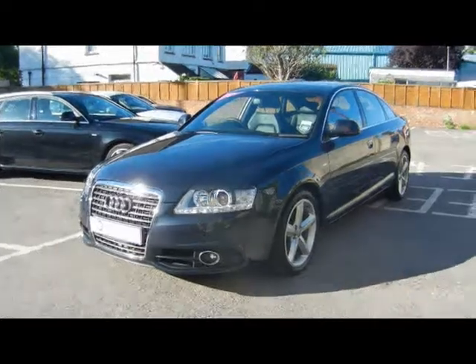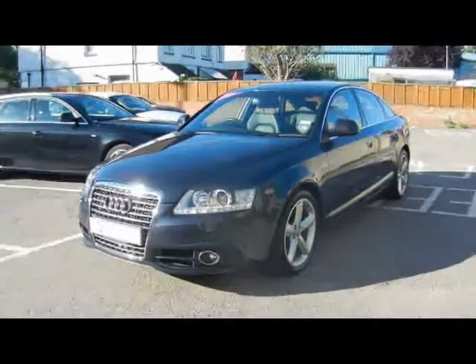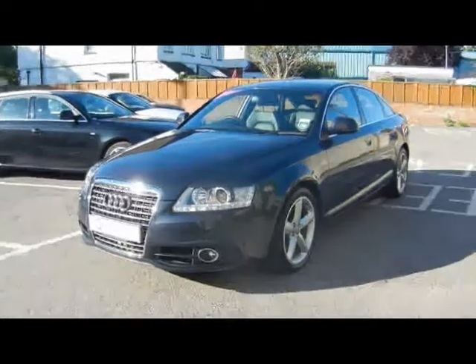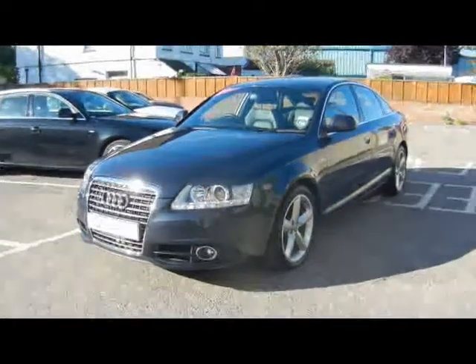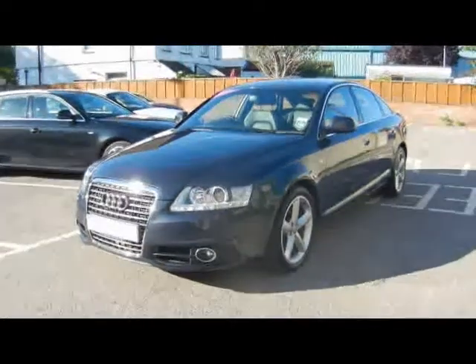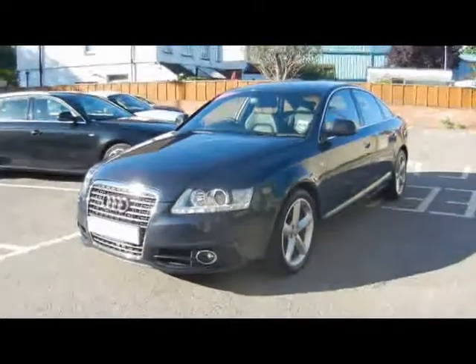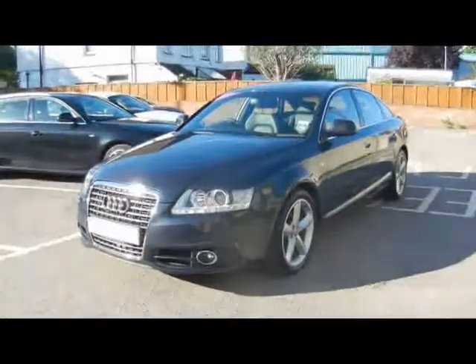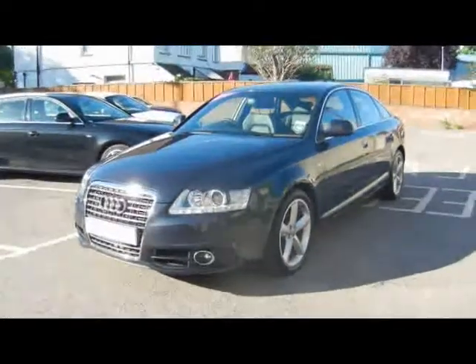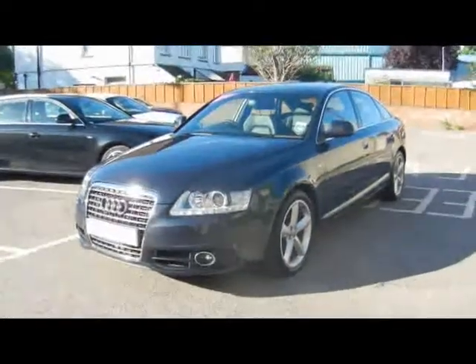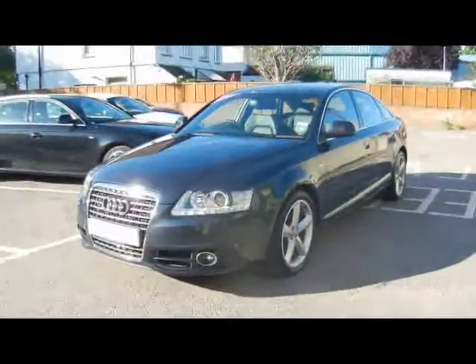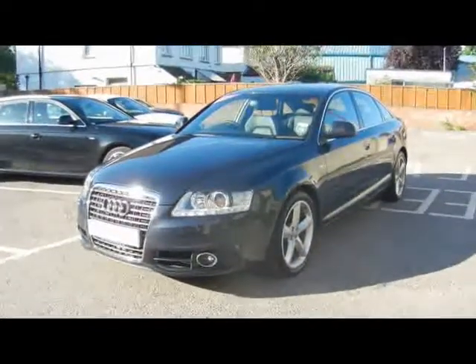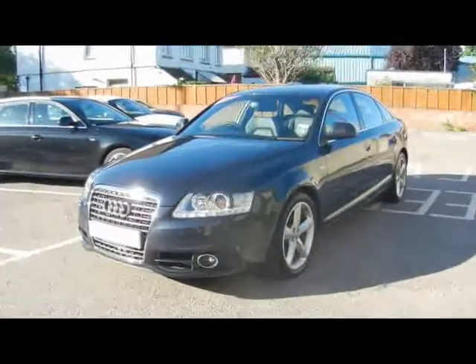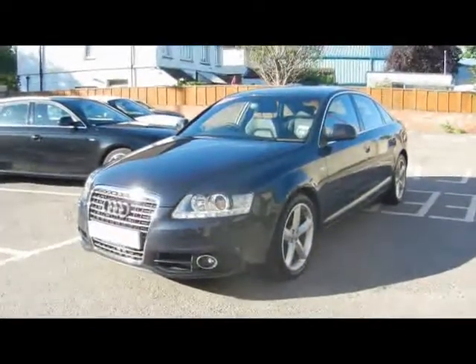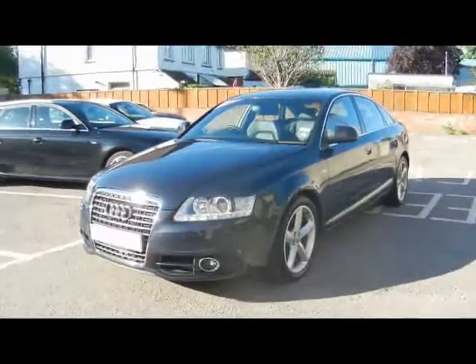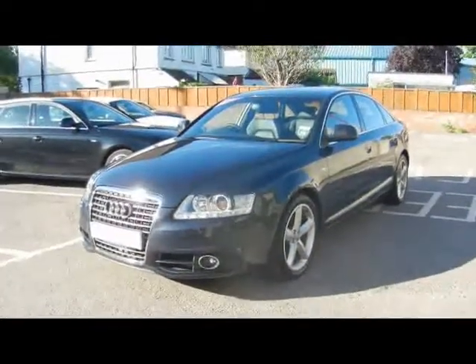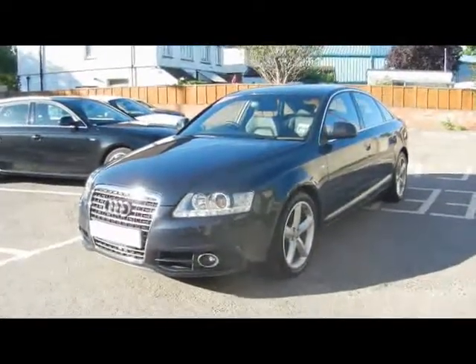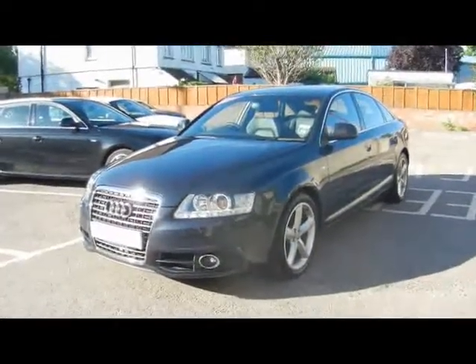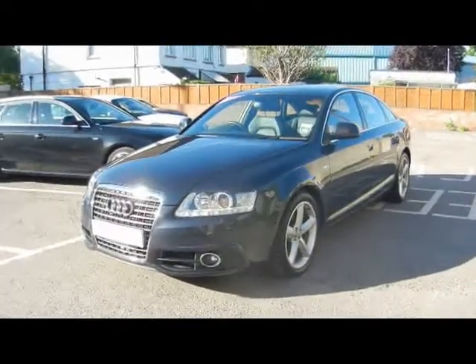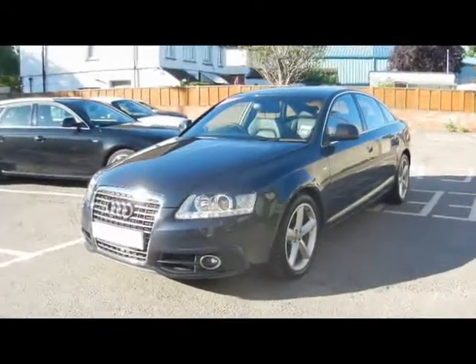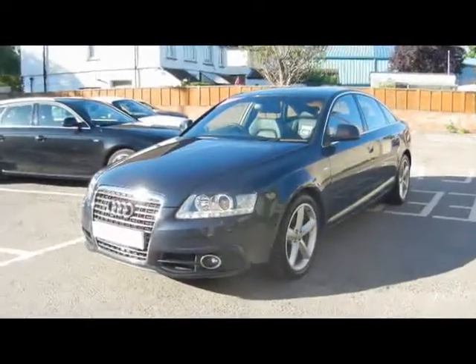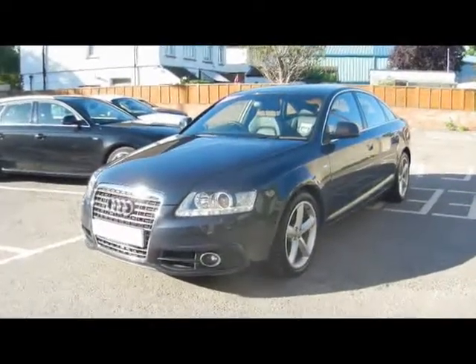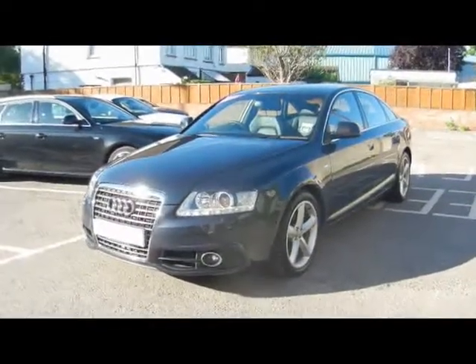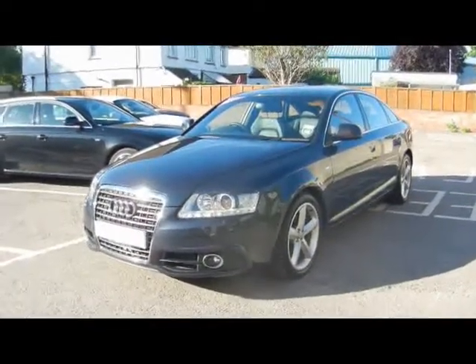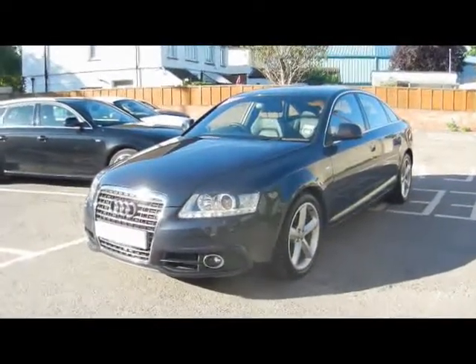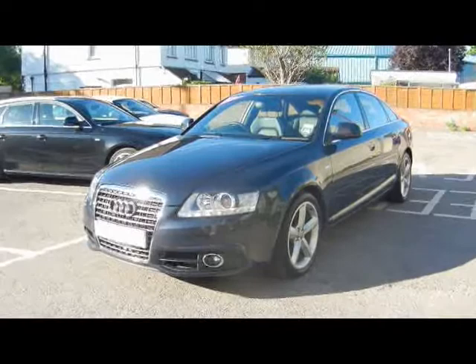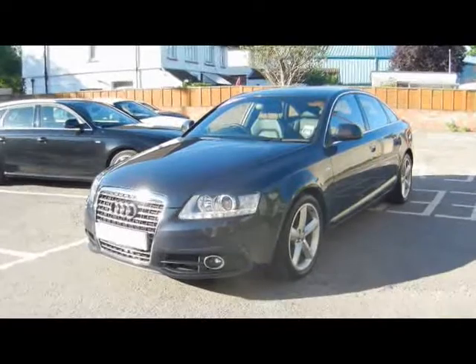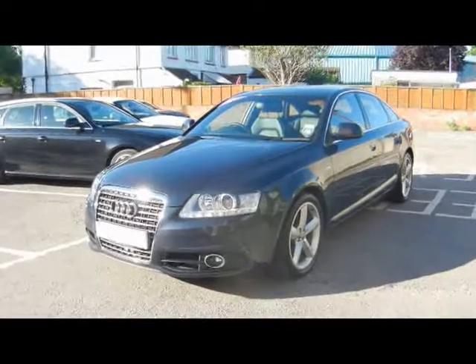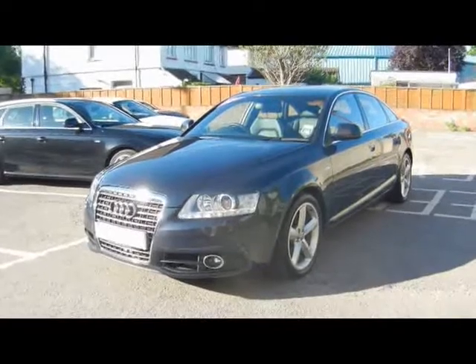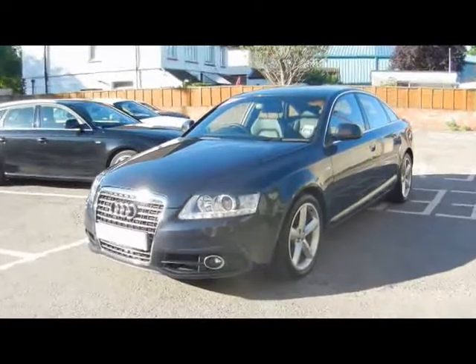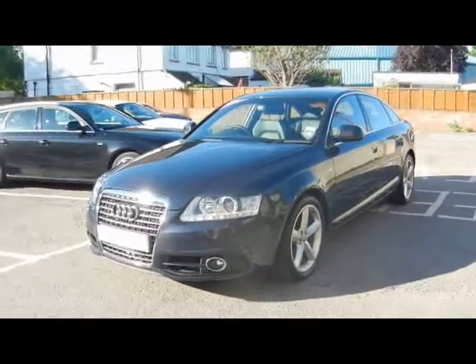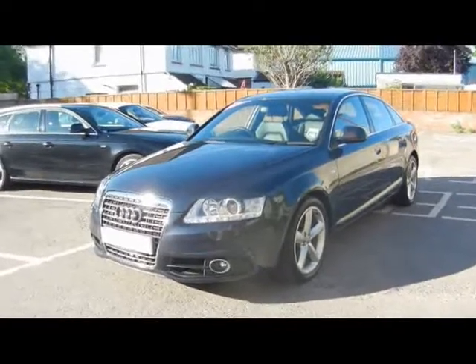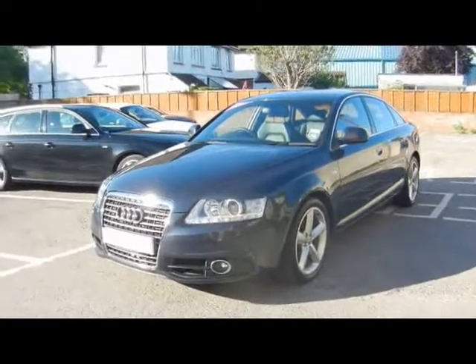Welcome to Imperial Cars. Today we have an Audi A6 2.0L TDI to show you on an 09 plate.